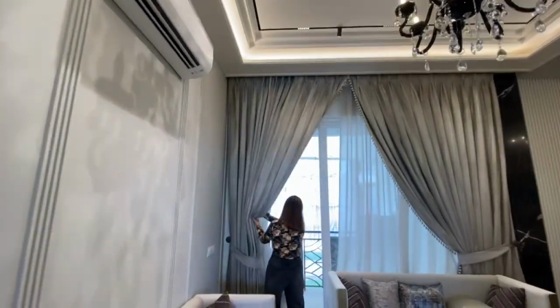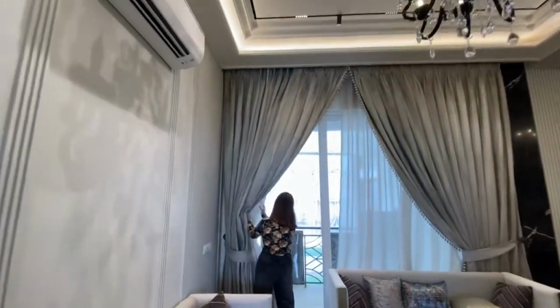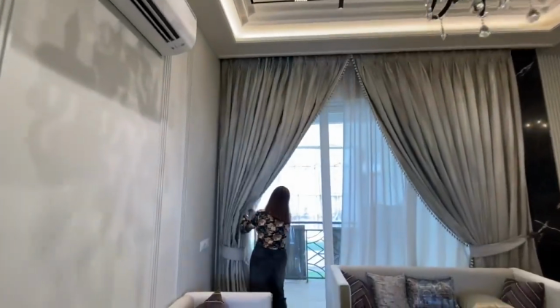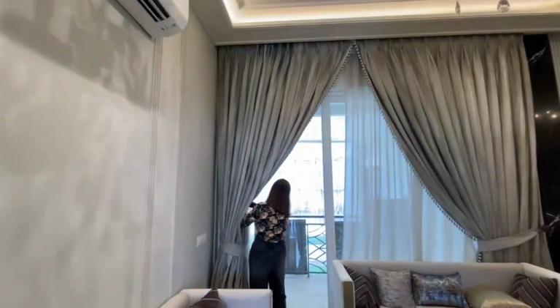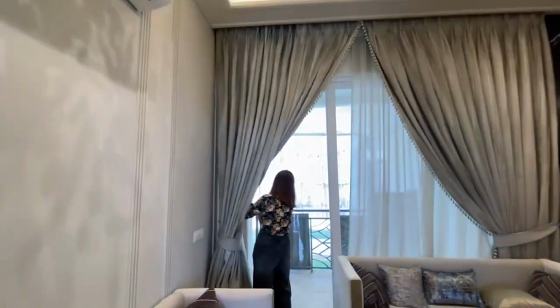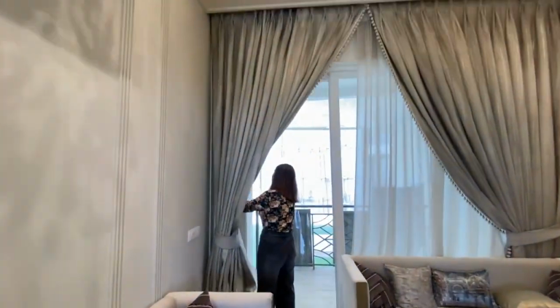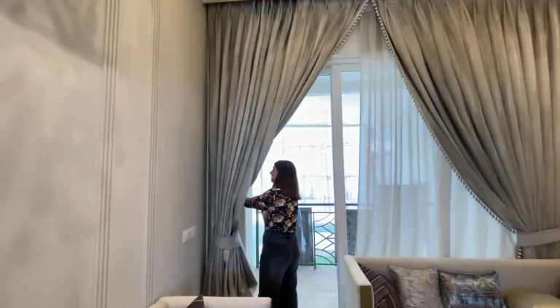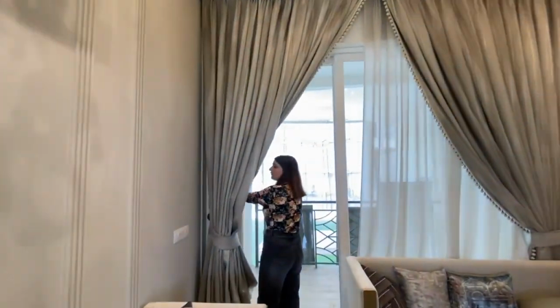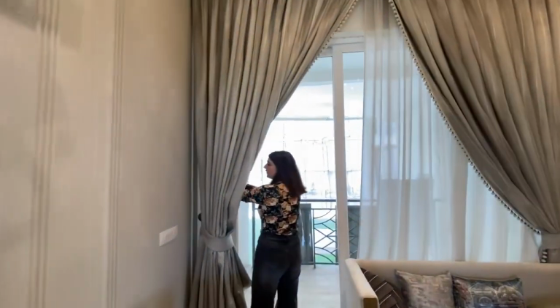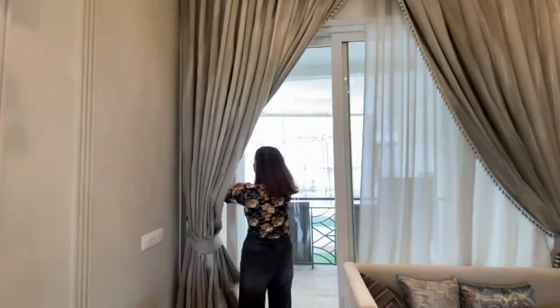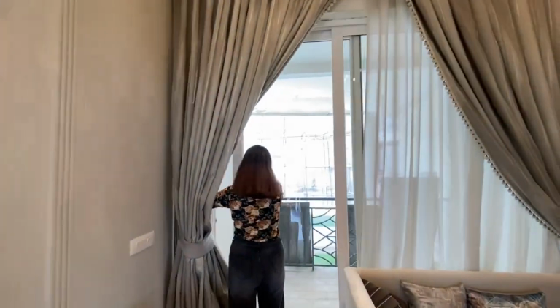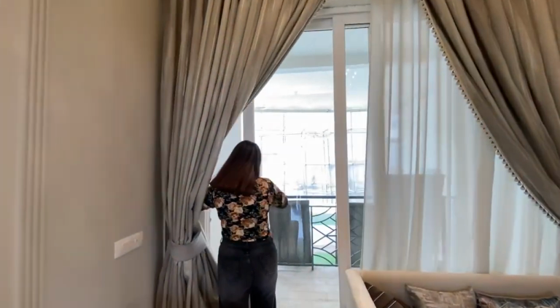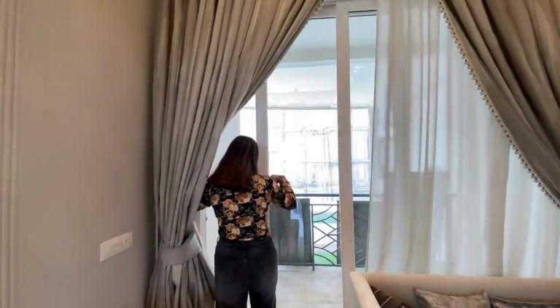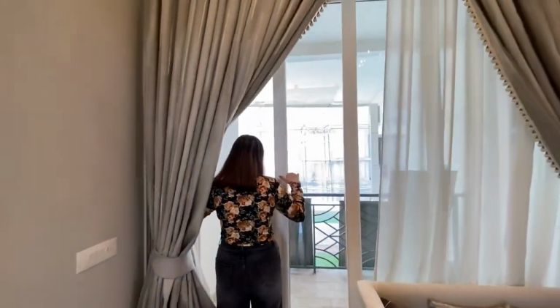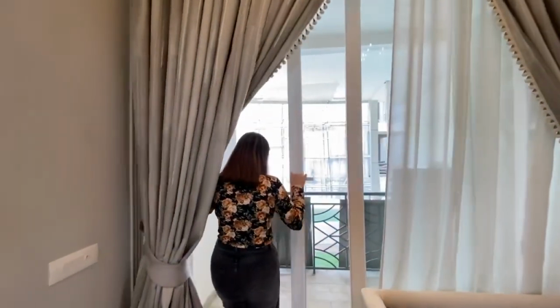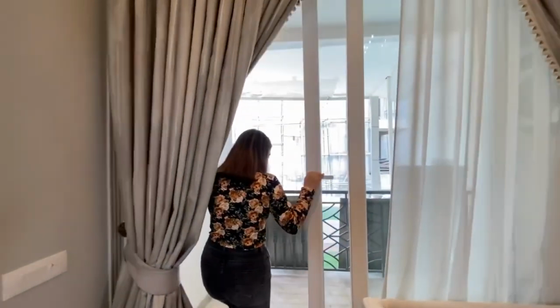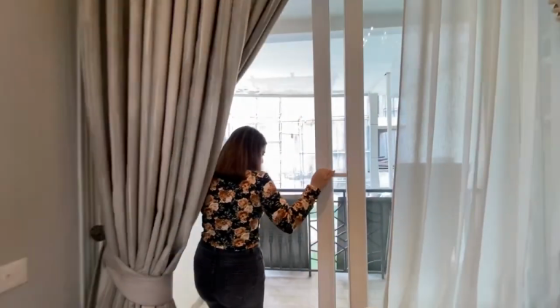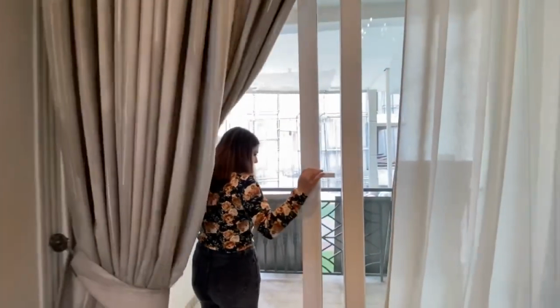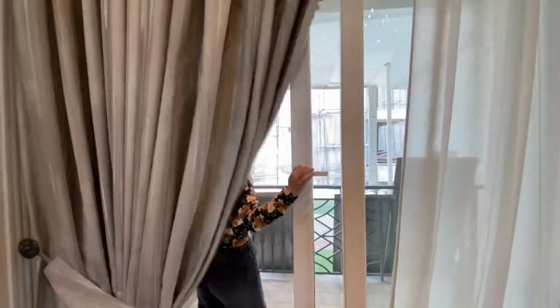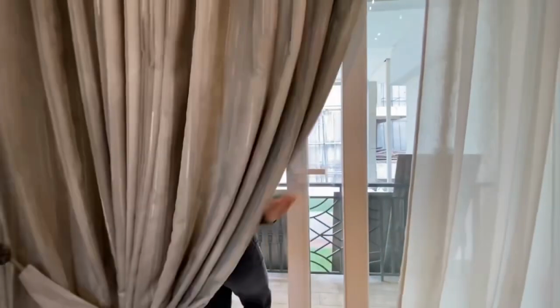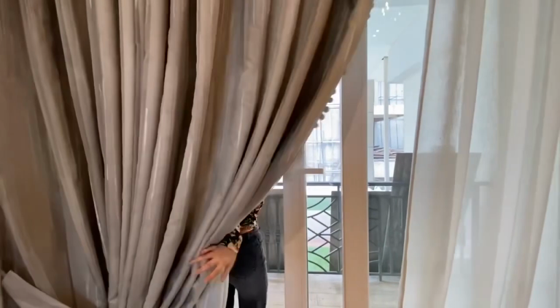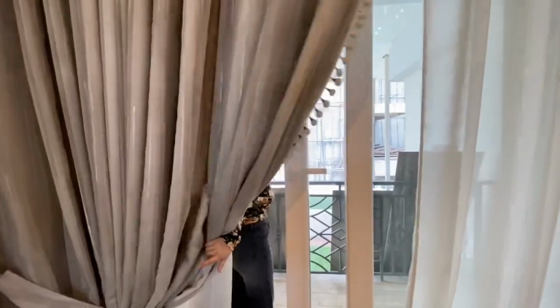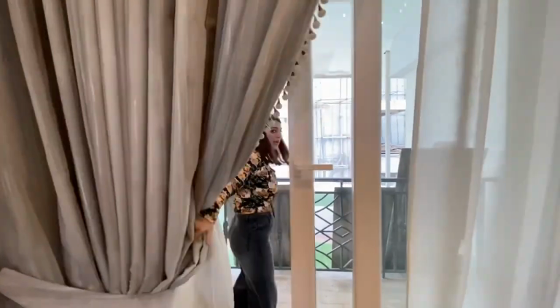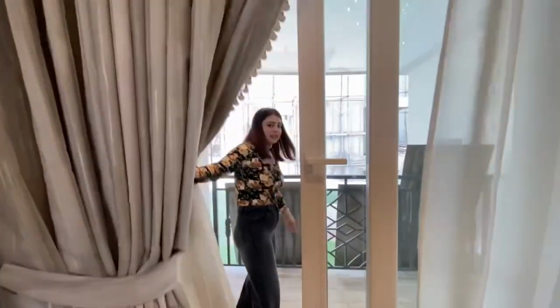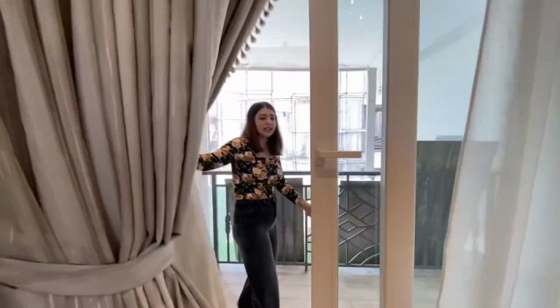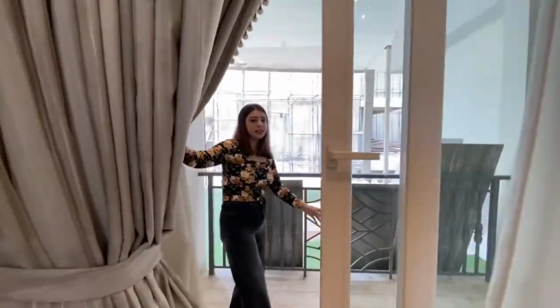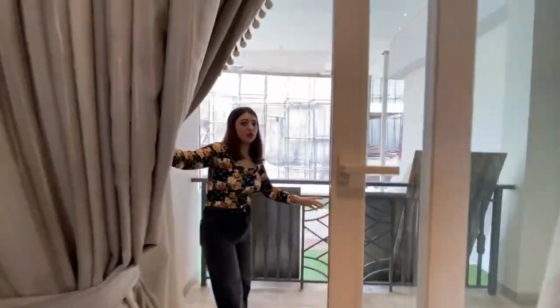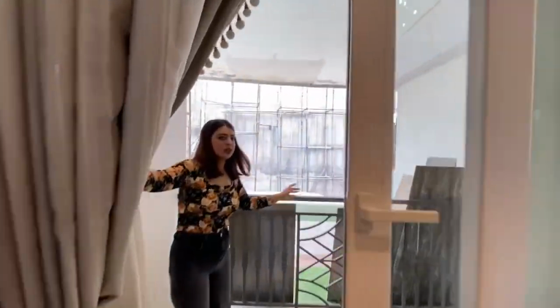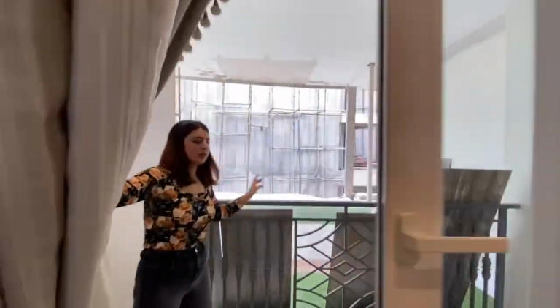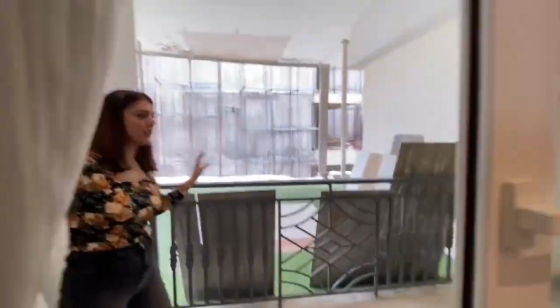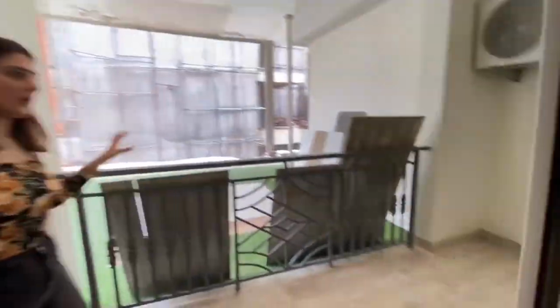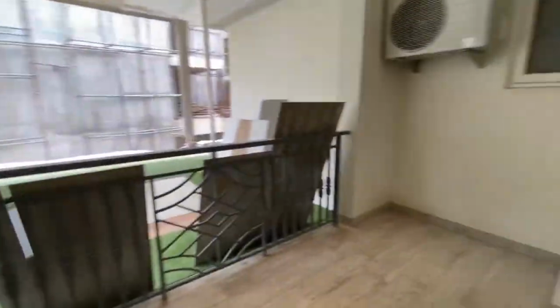You can see the balcony here. It is 6 feet in width, and it is very spacious.